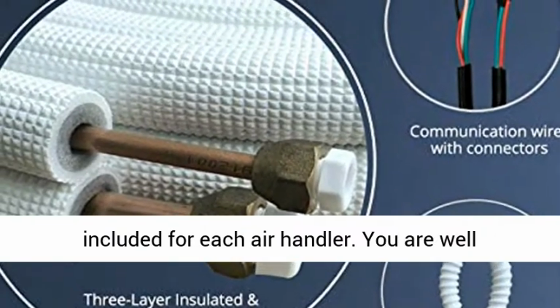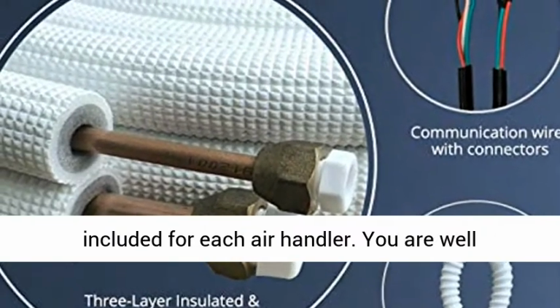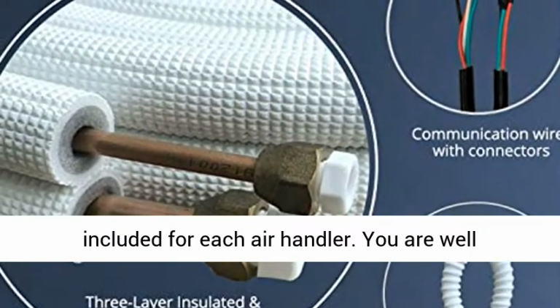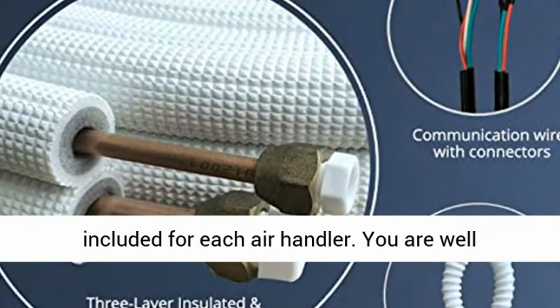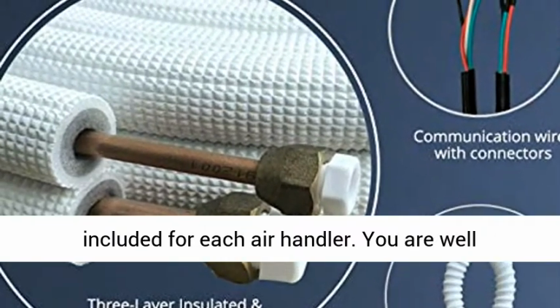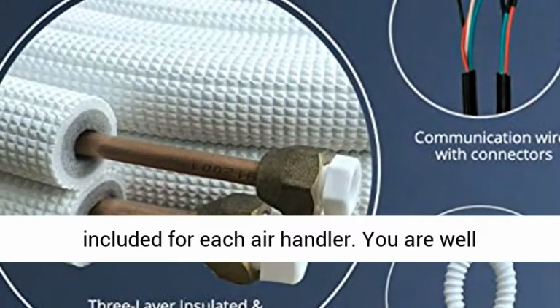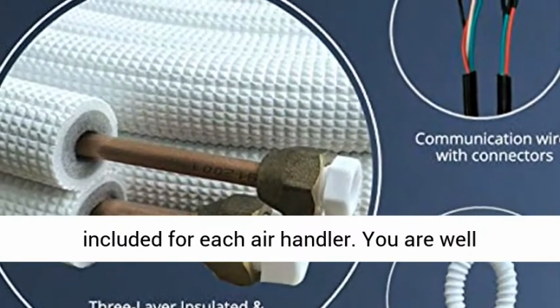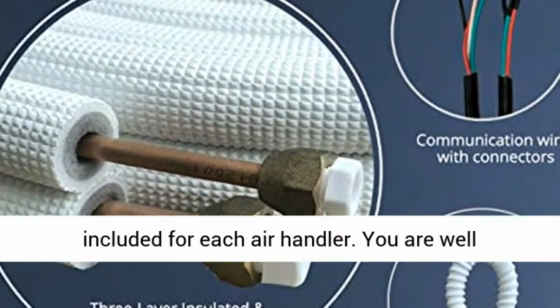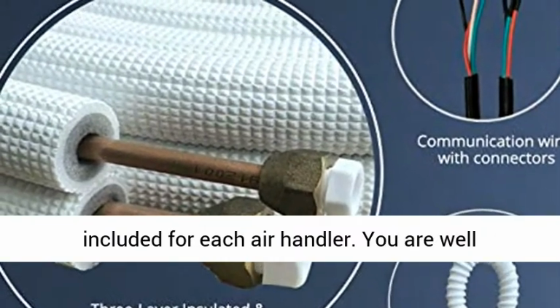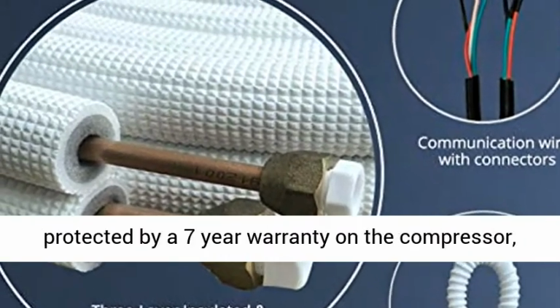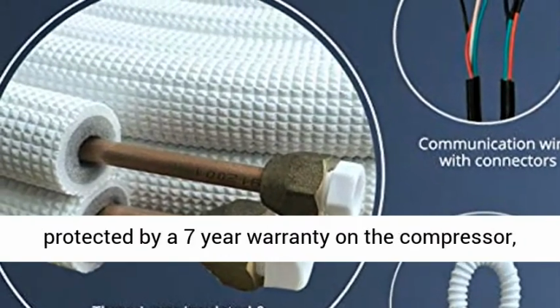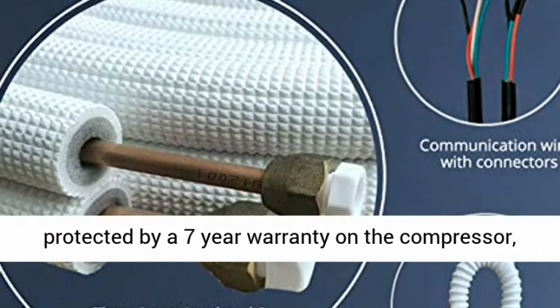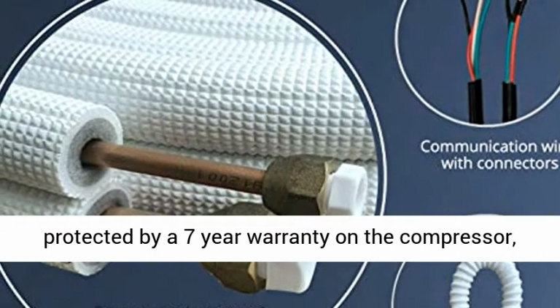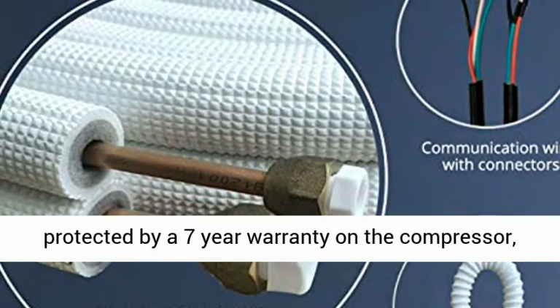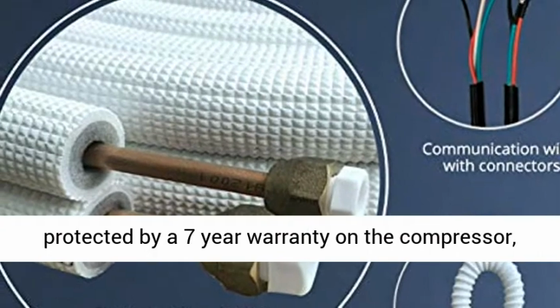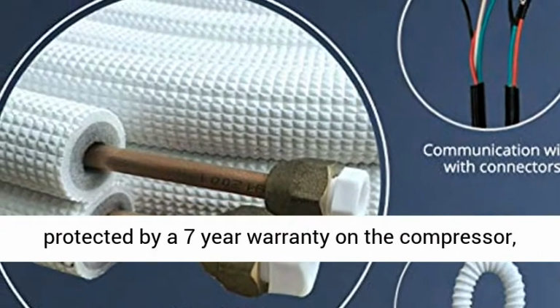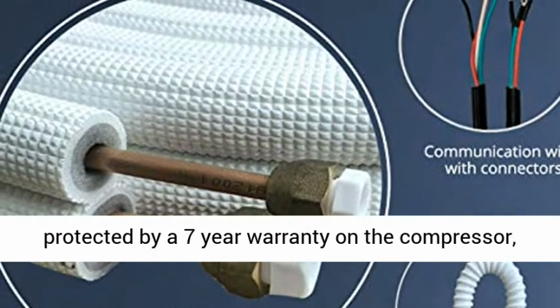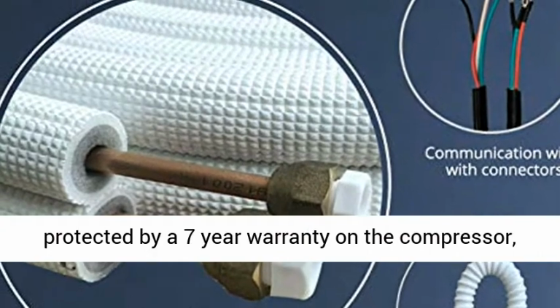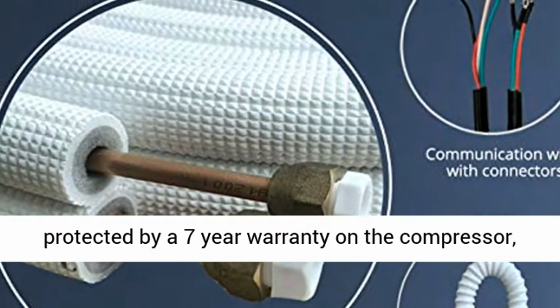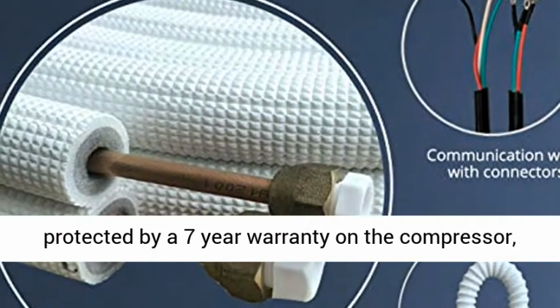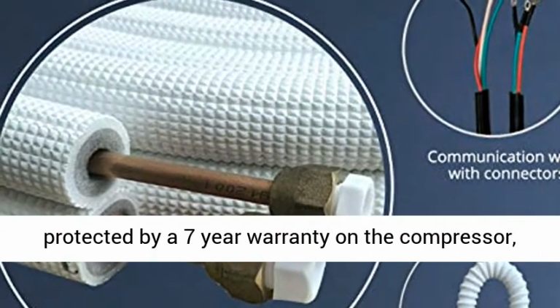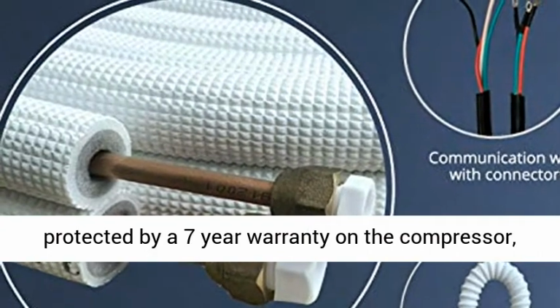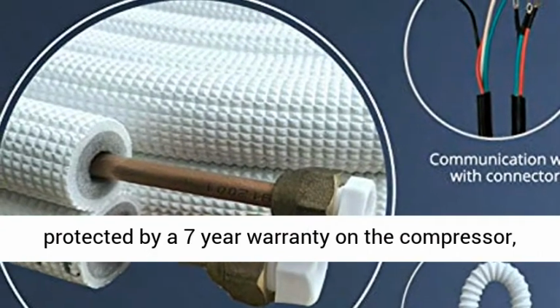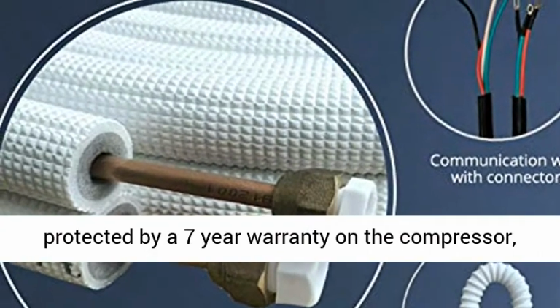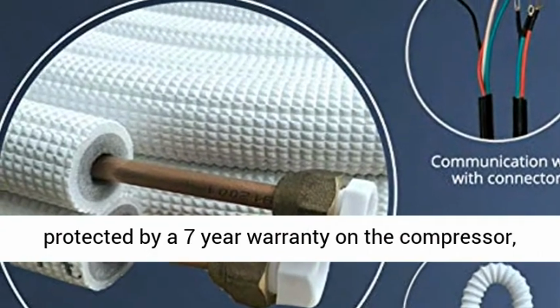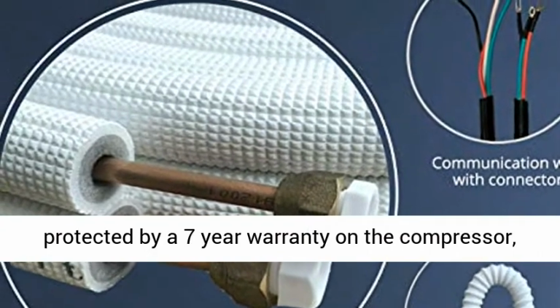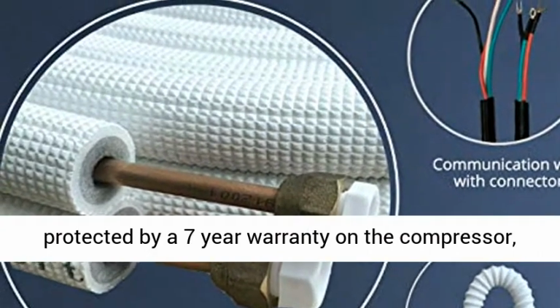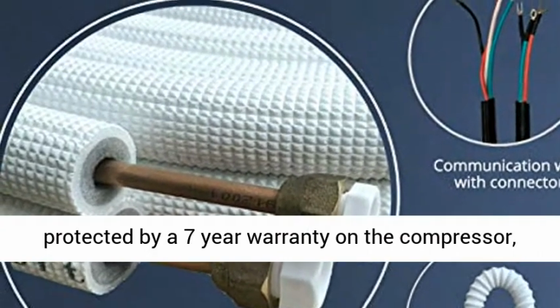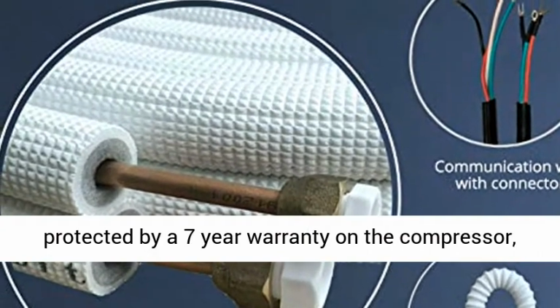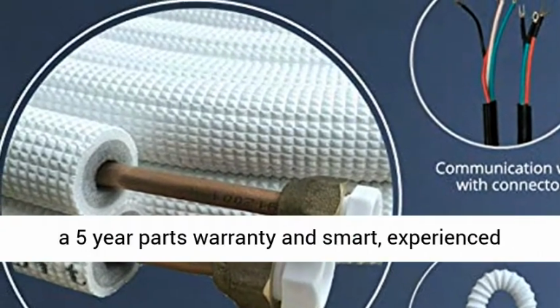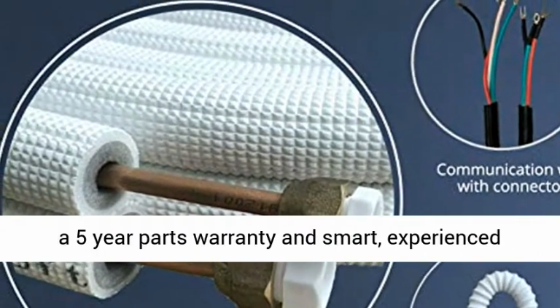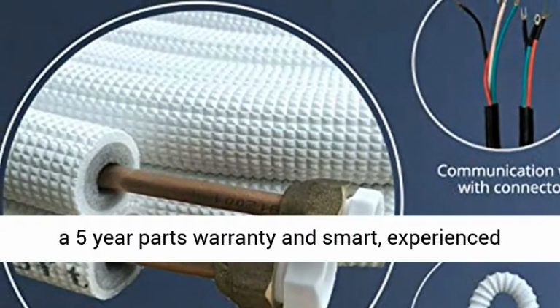Ready for installation — 25ft copper line set, communication wires, and drainage included for each air handler.